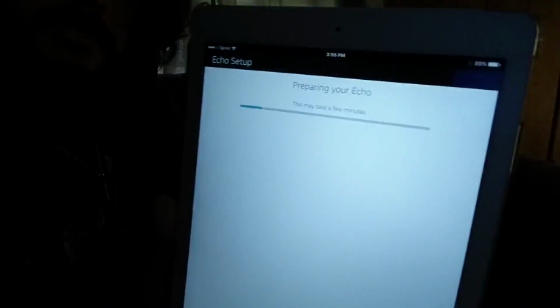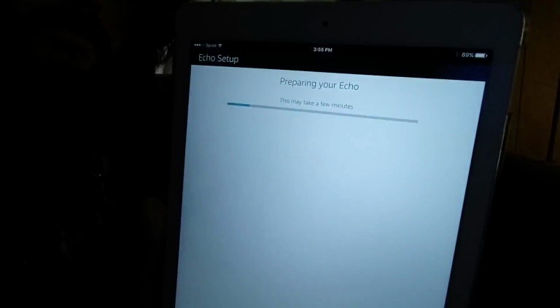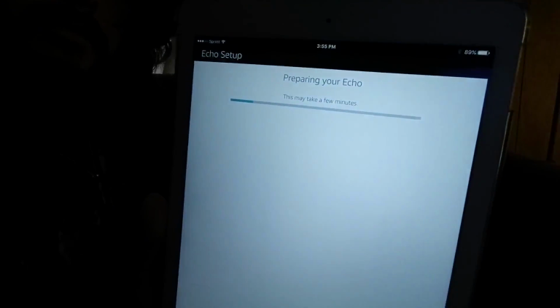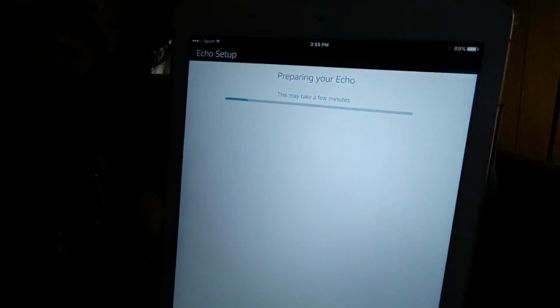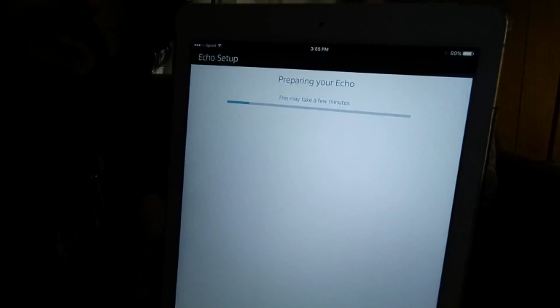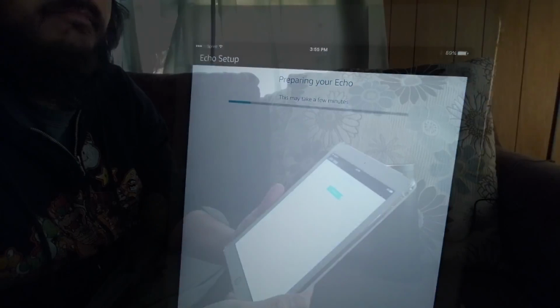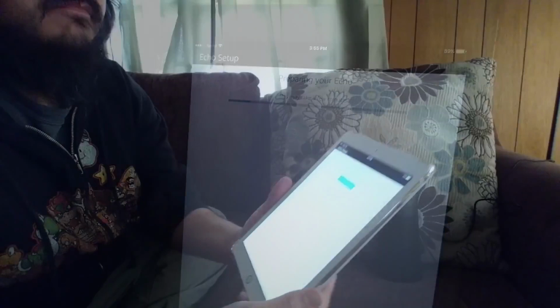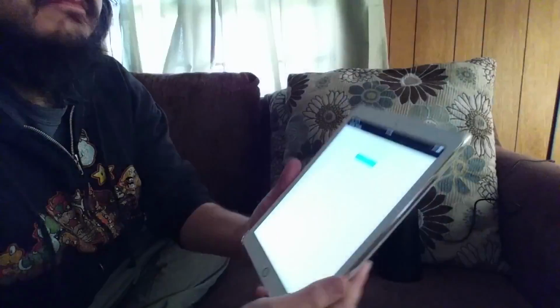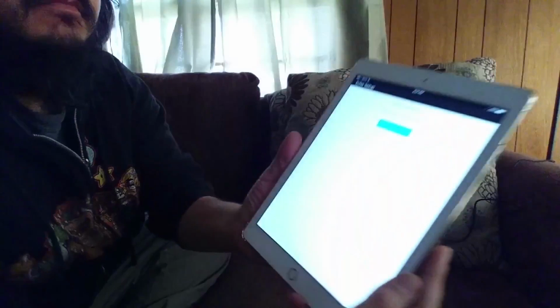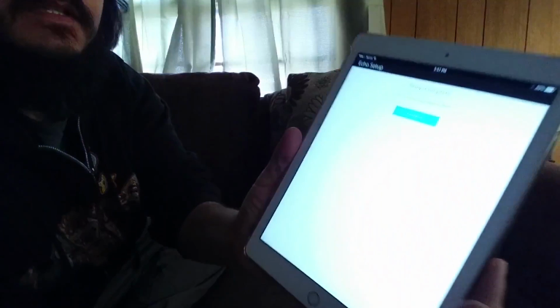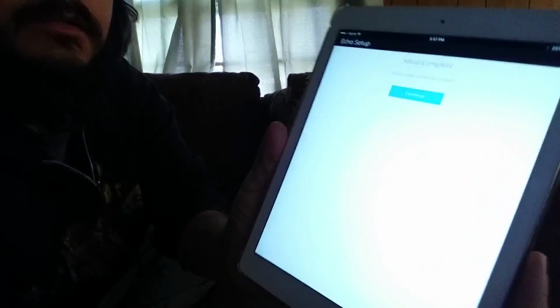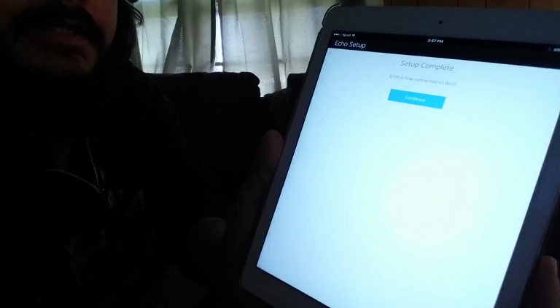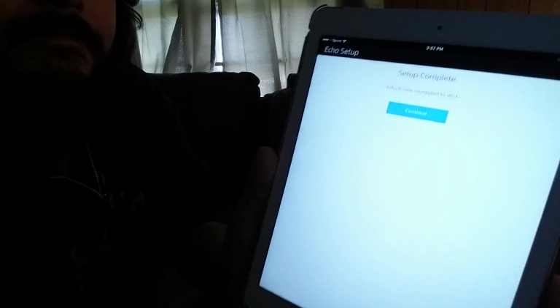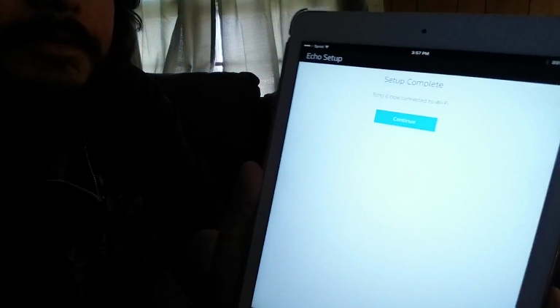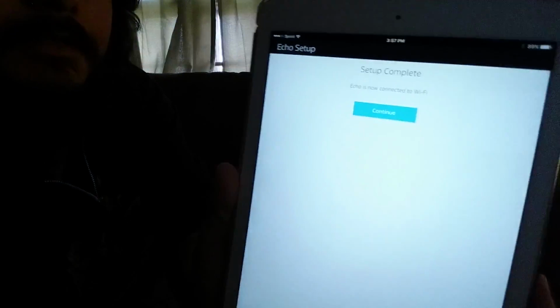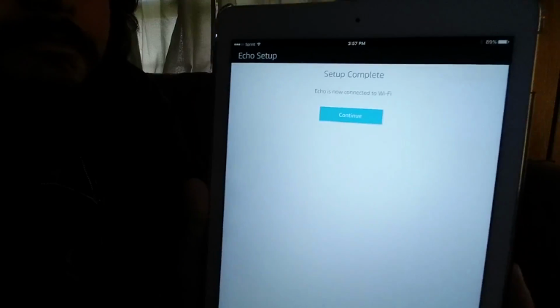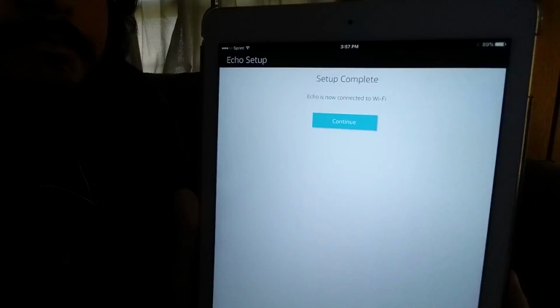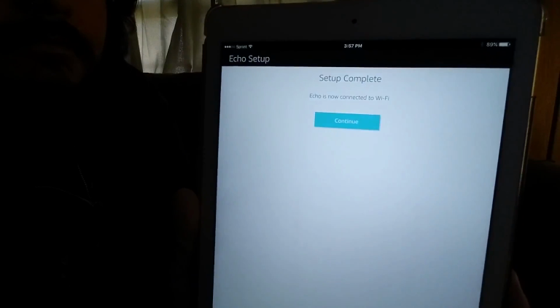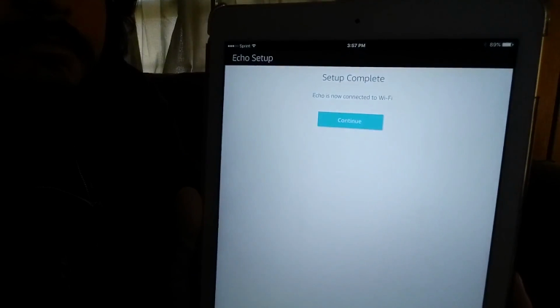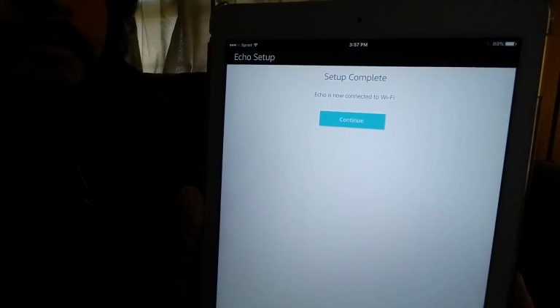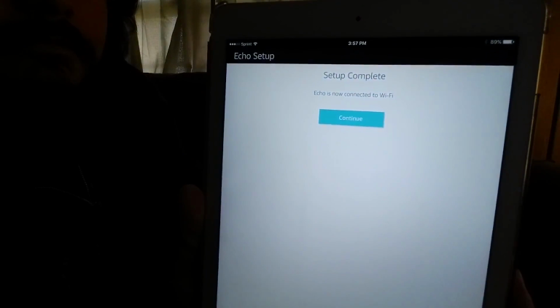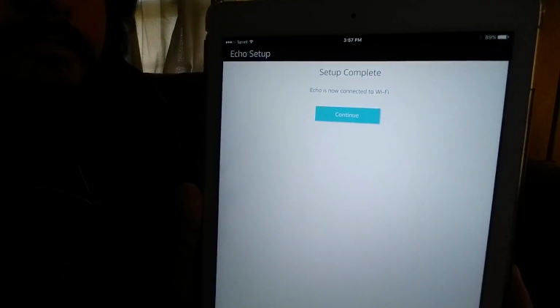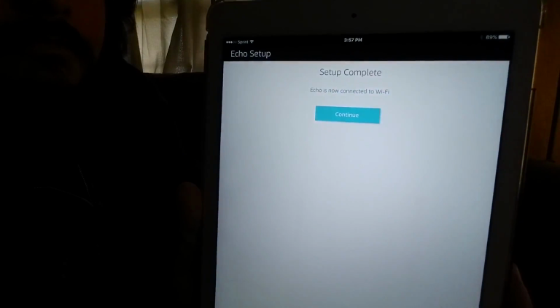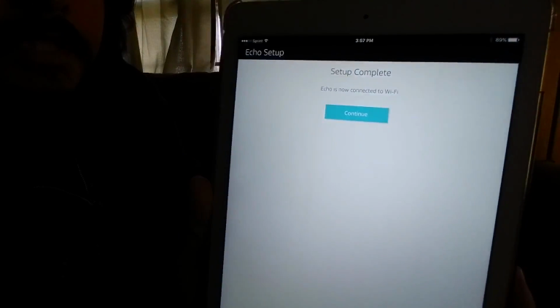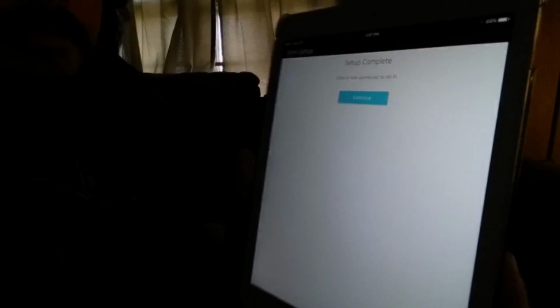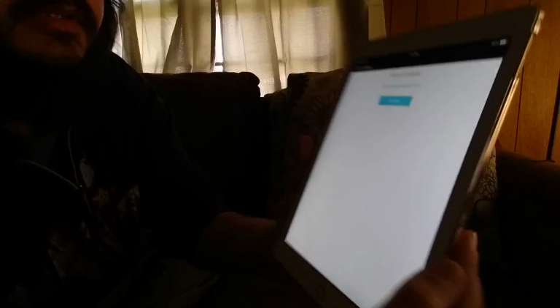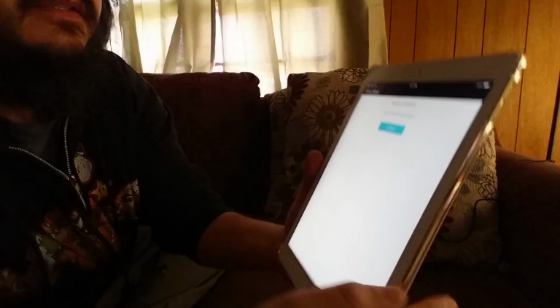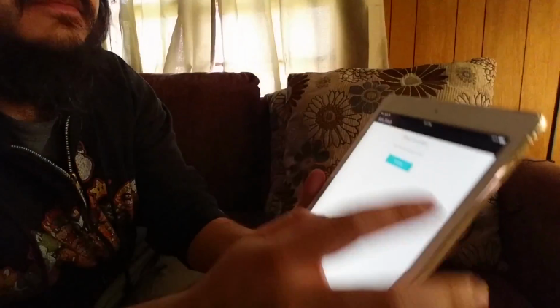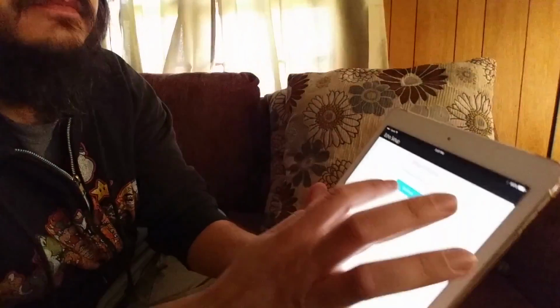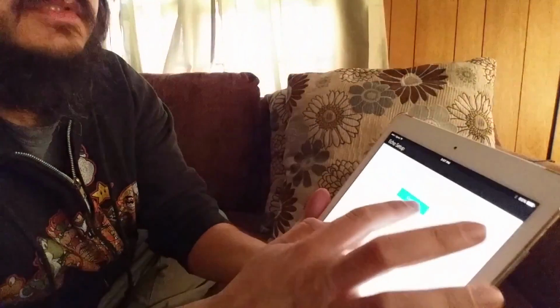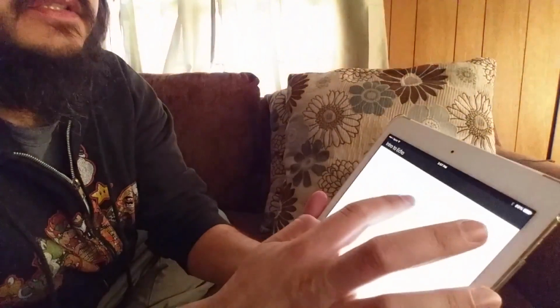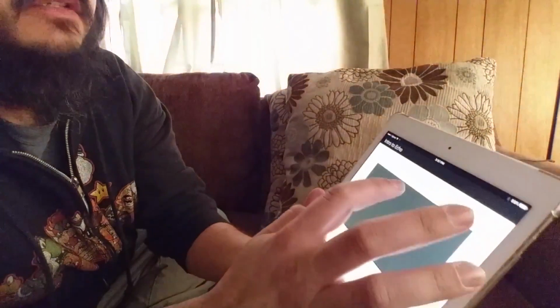There's a little progress bar there. Alright, here we go — setup complete. Continue.